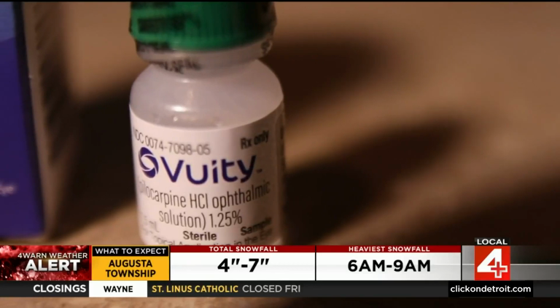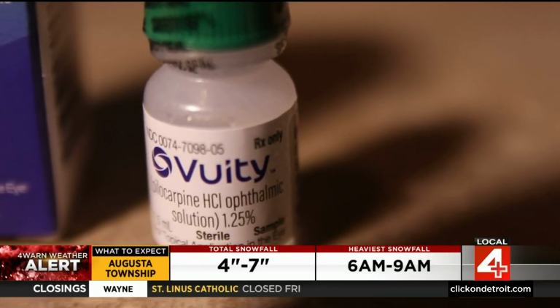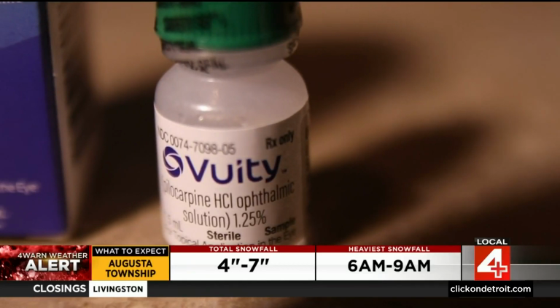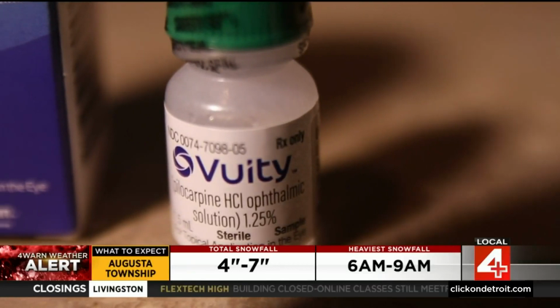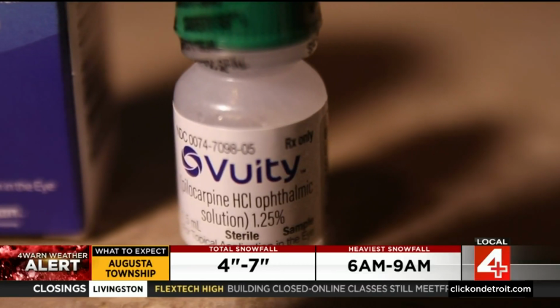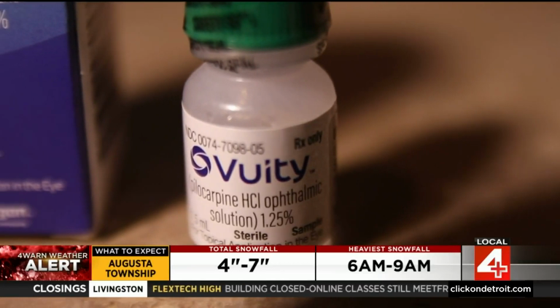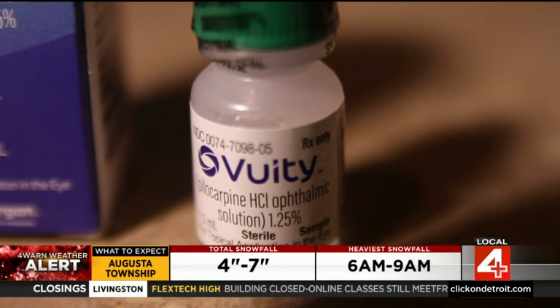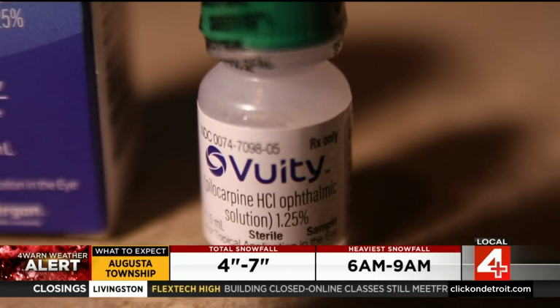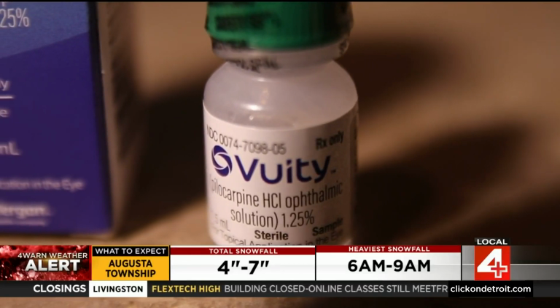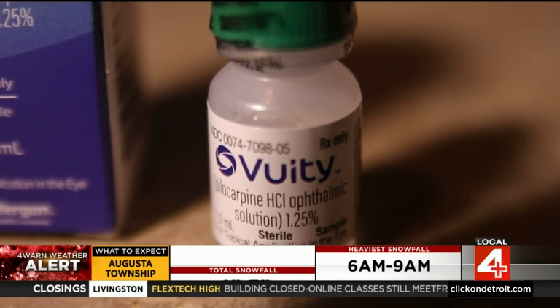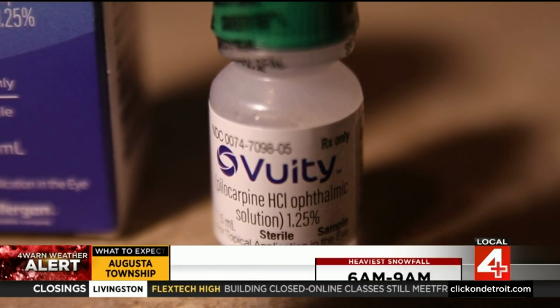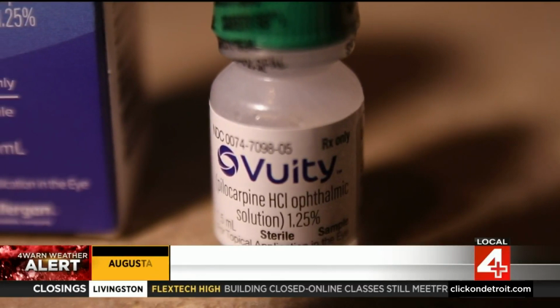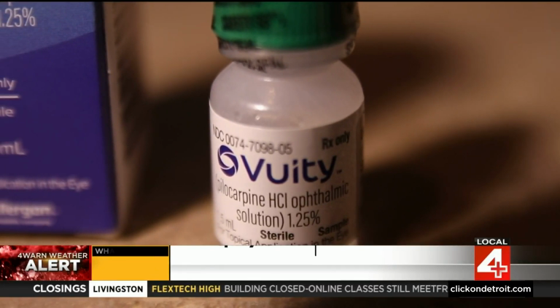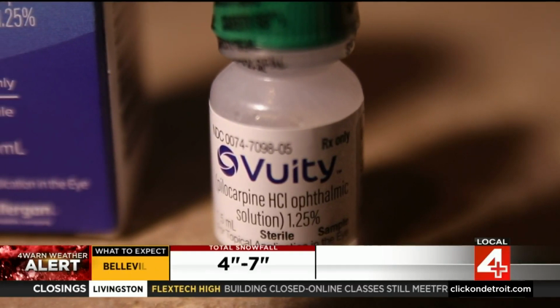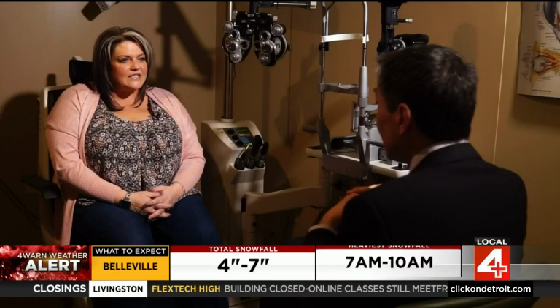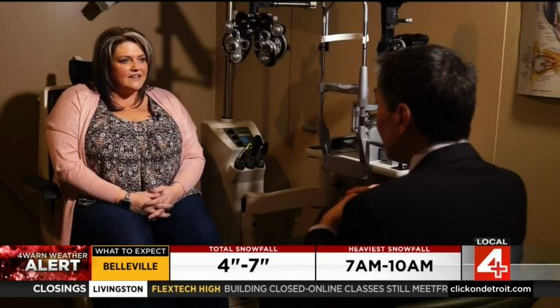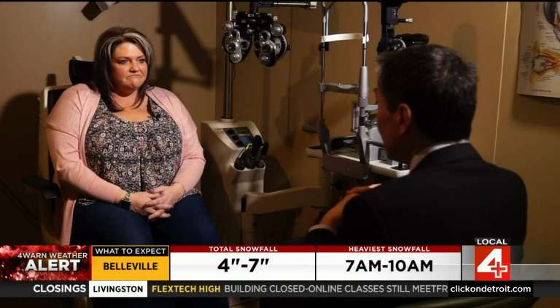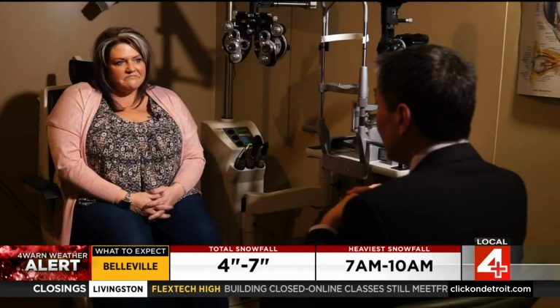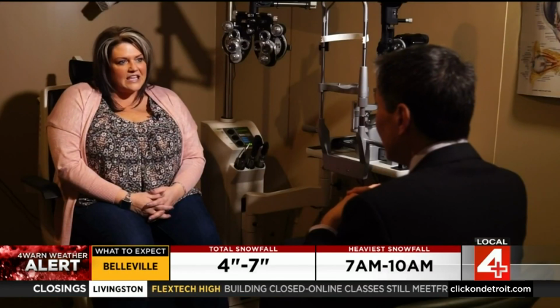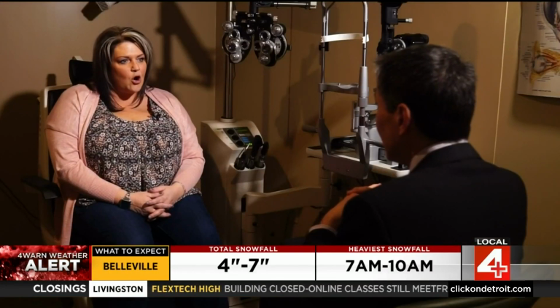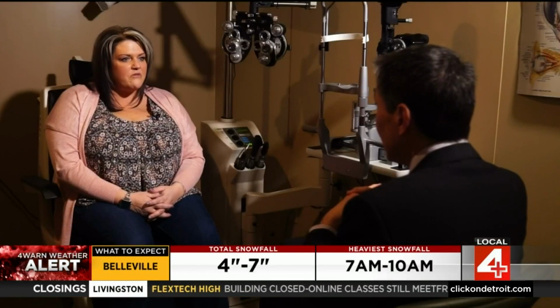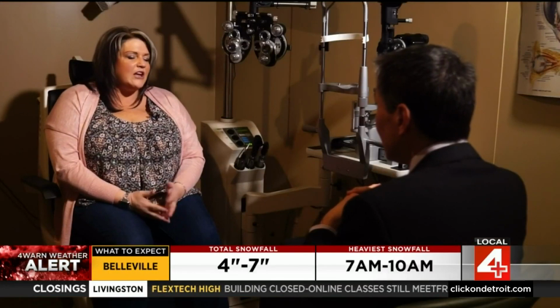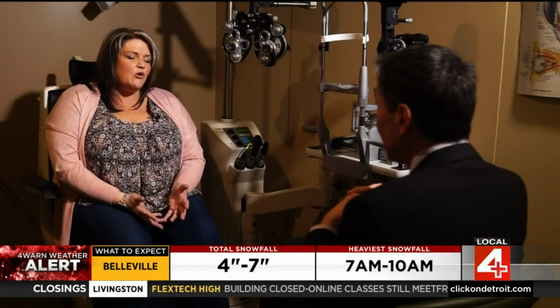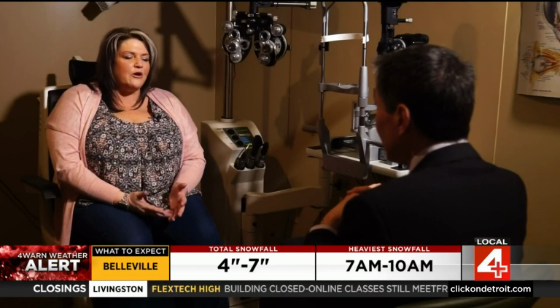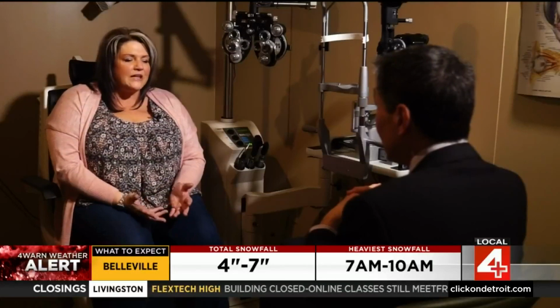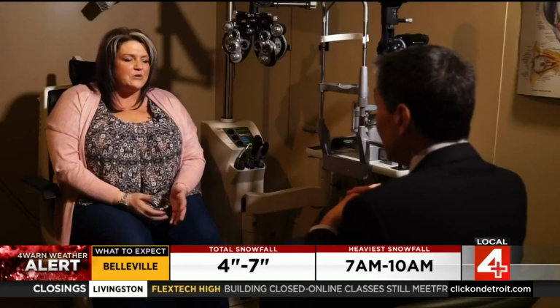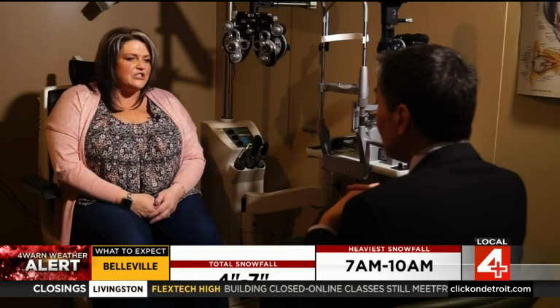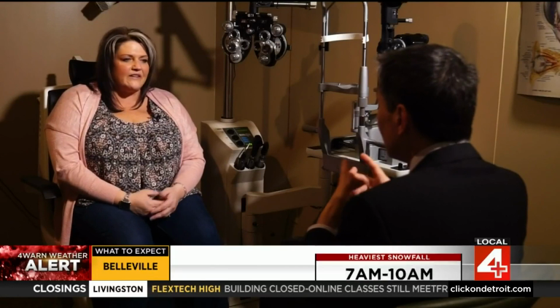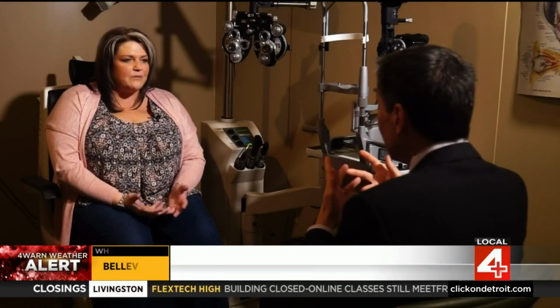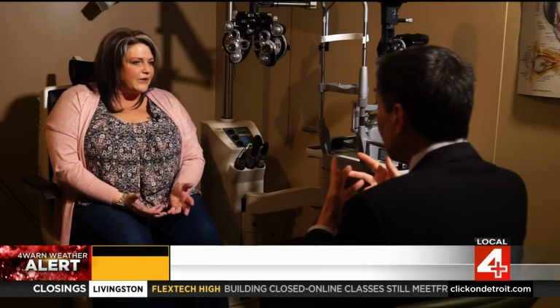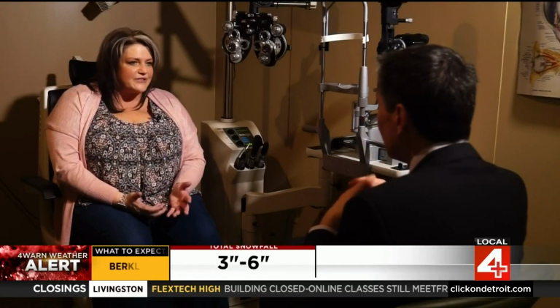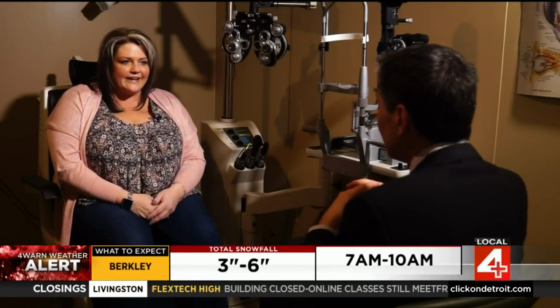Around 9 or 10 o'clock, Nikki puts them in. They last her the workday. She can get home, and at home she doesn't mind as much if she has to put her readers on.